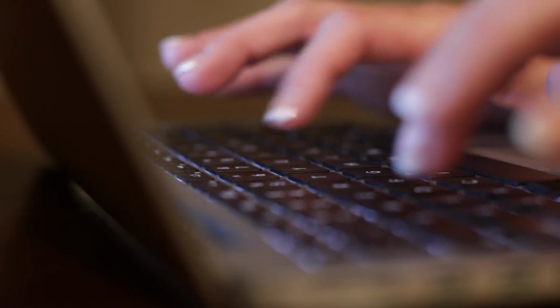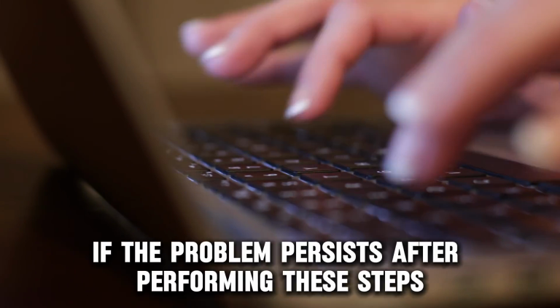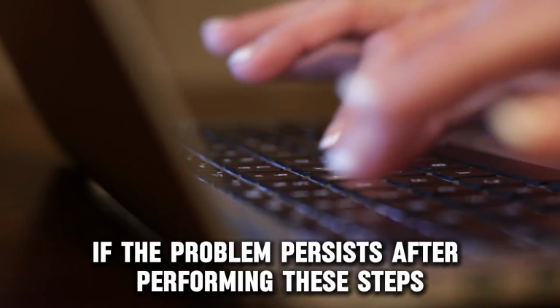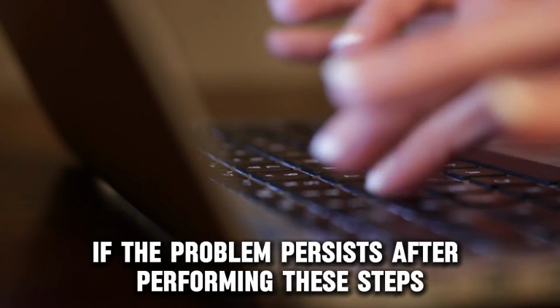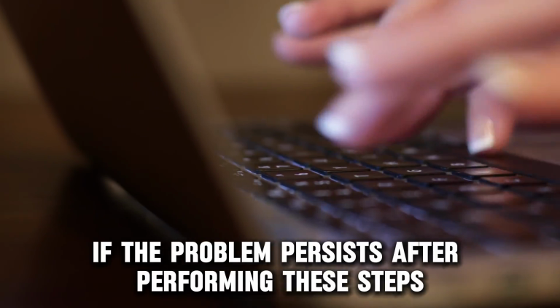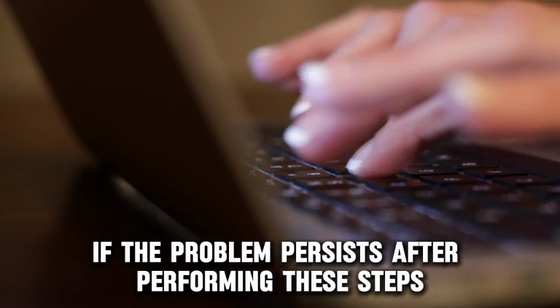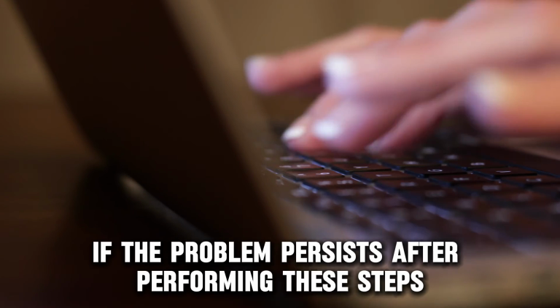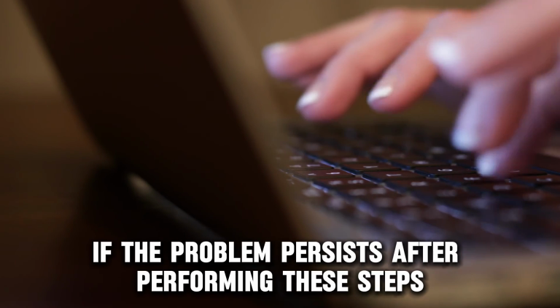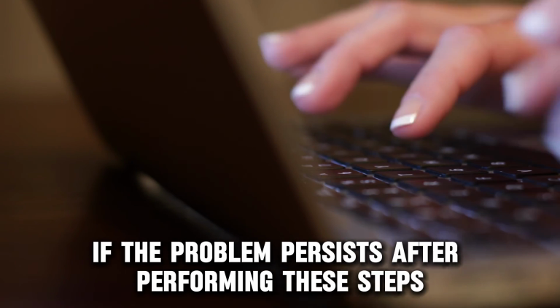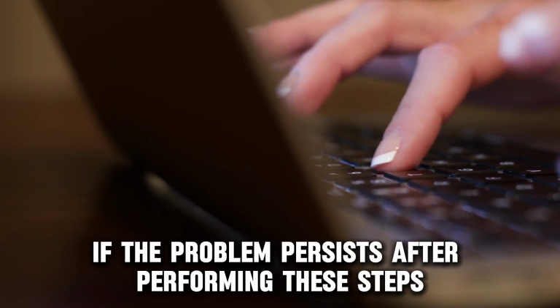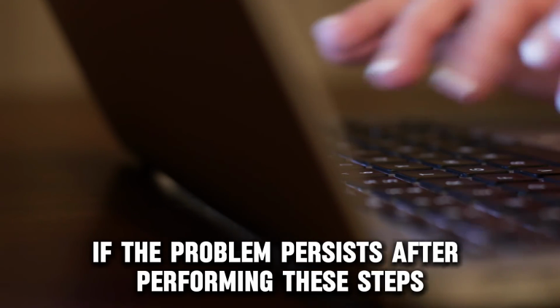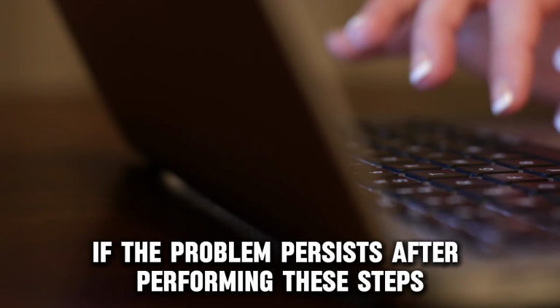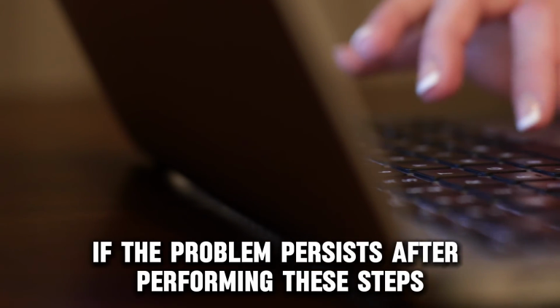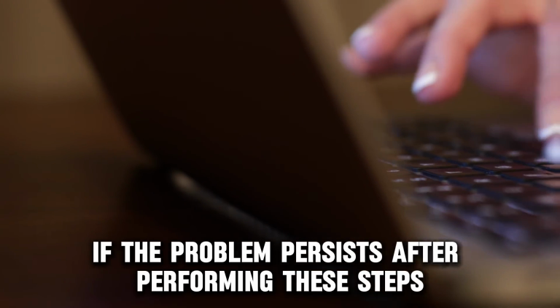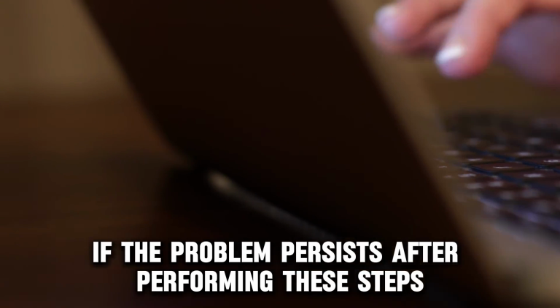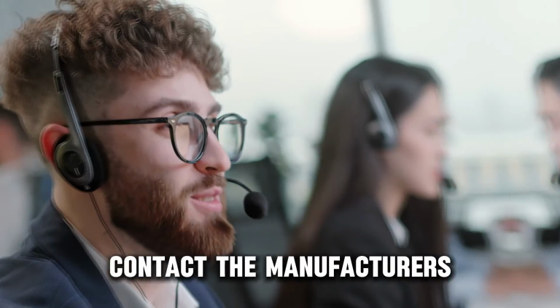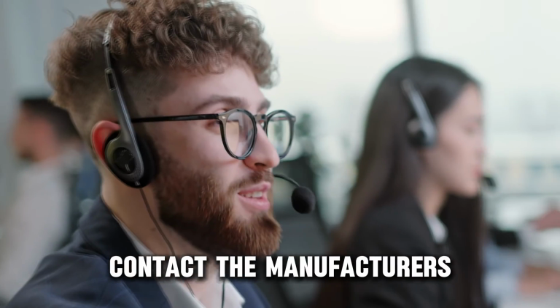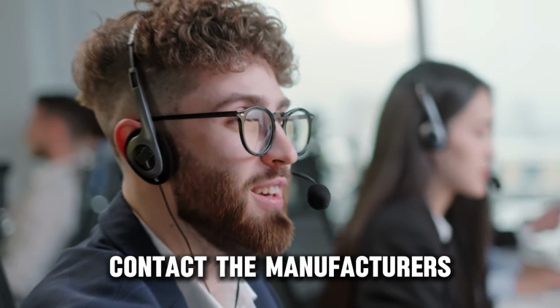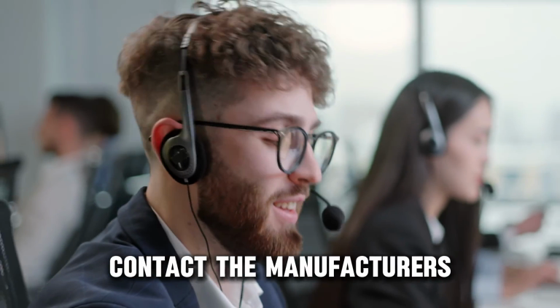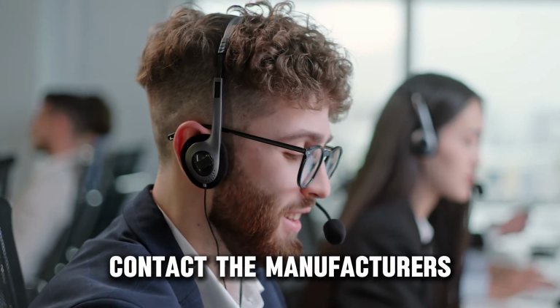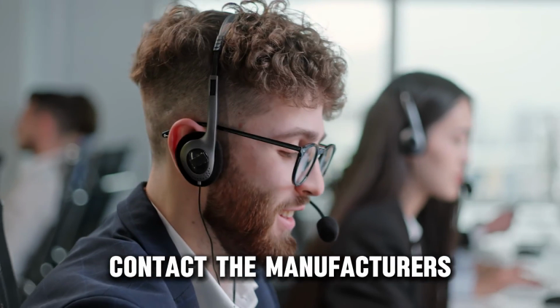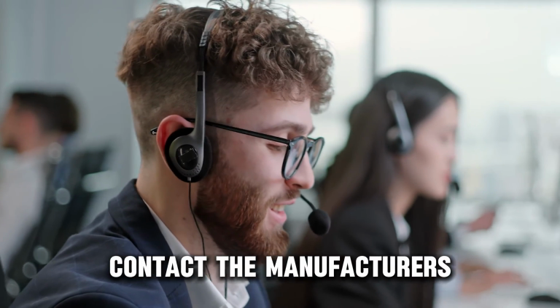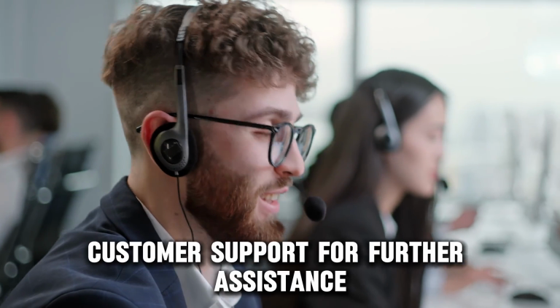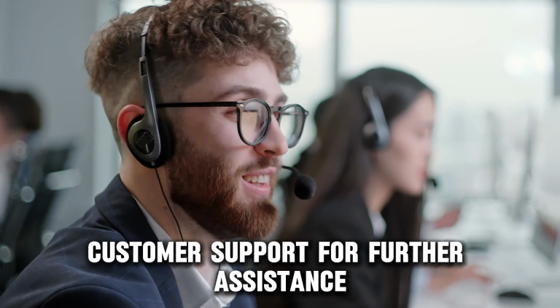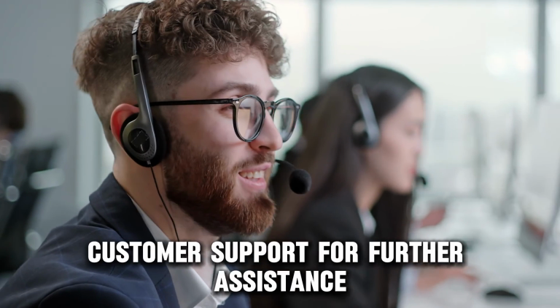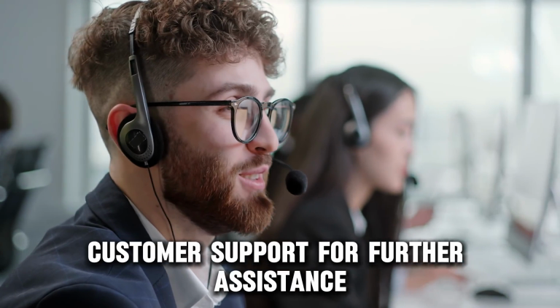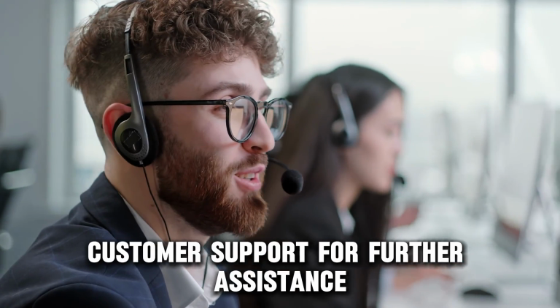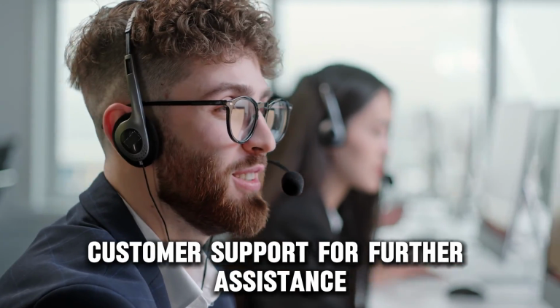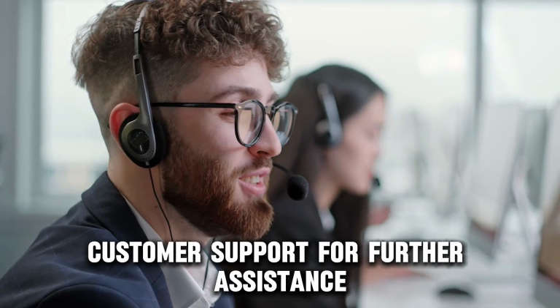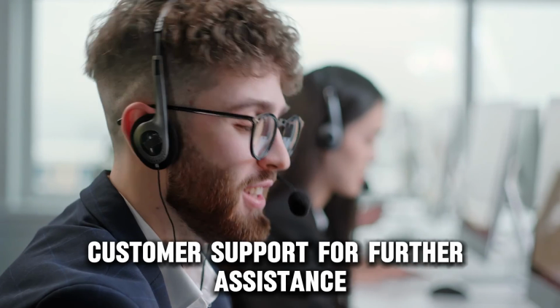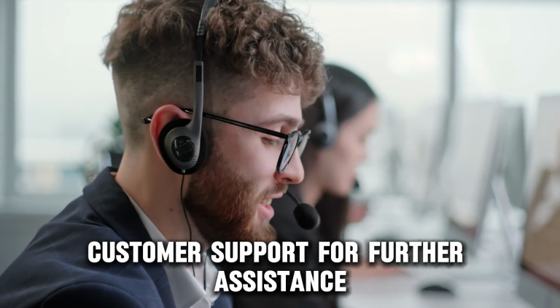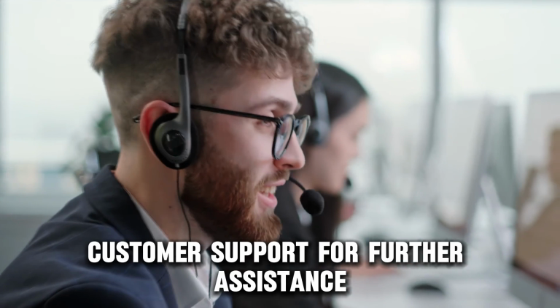If the problem persists after performing these steps, contact the manufacturer's customer support for further assistance.